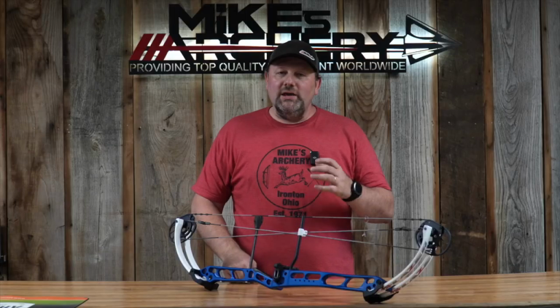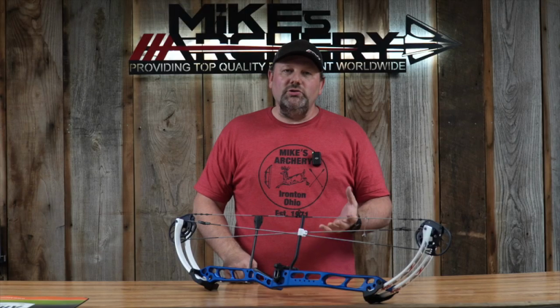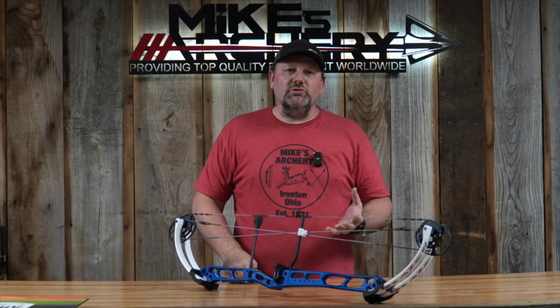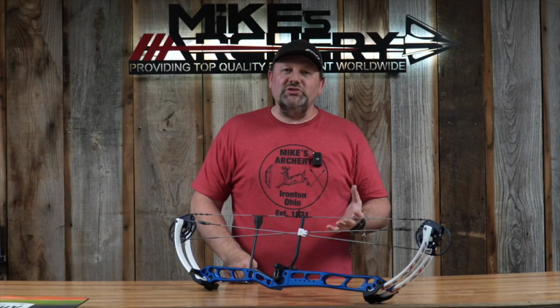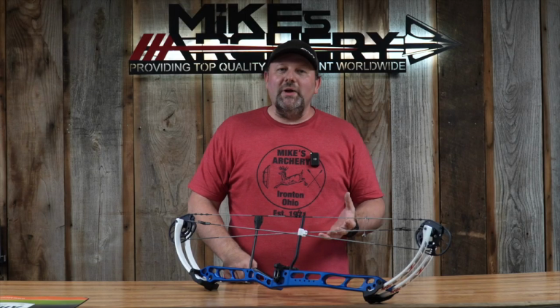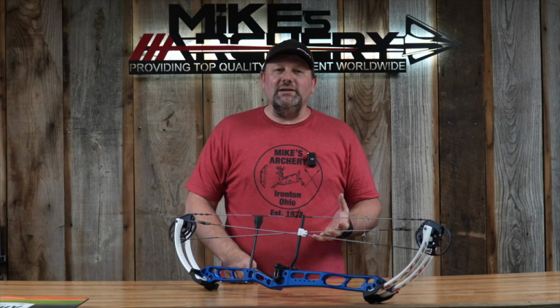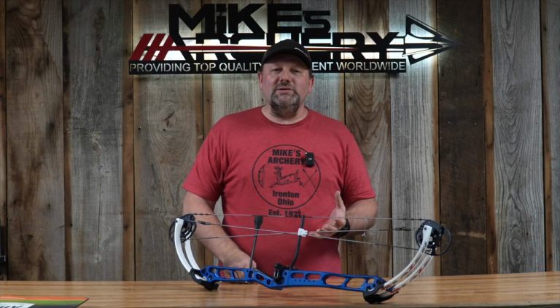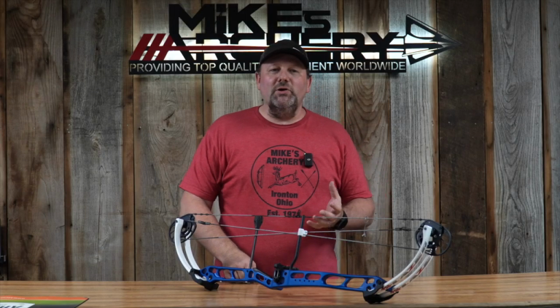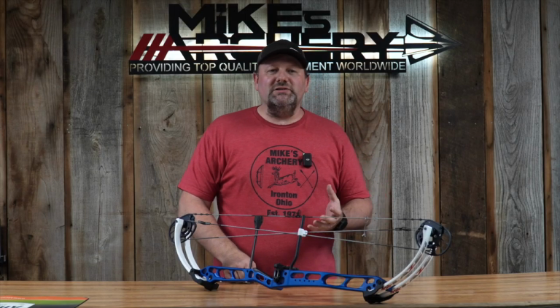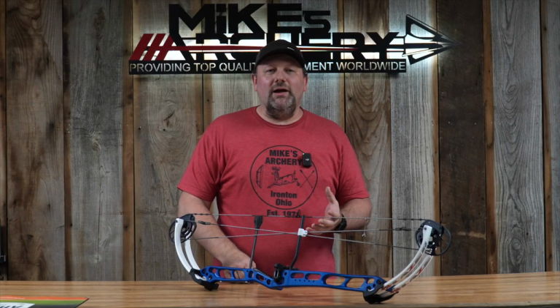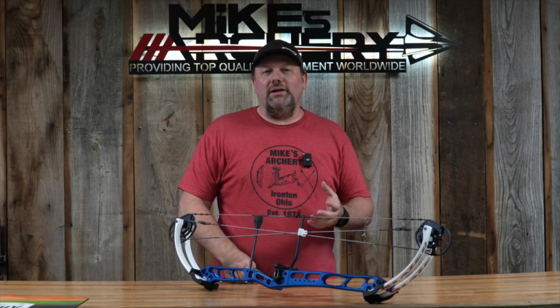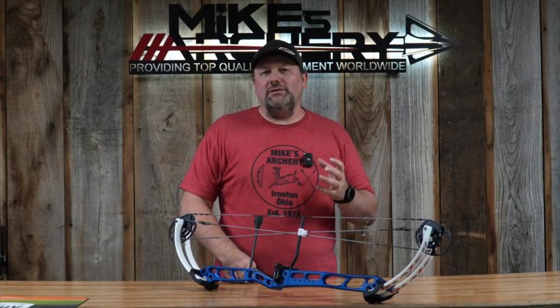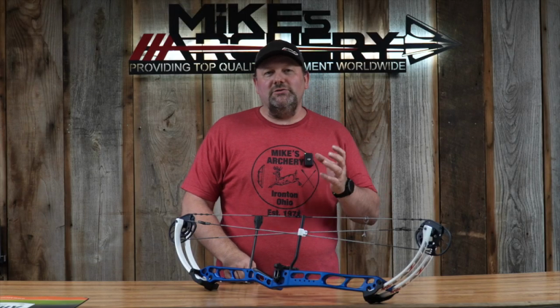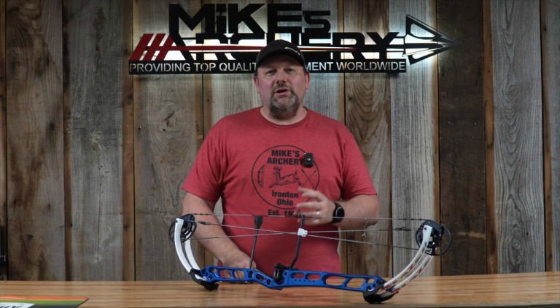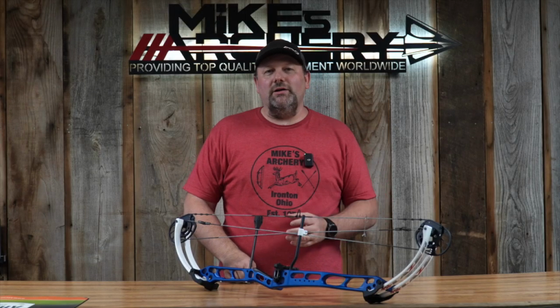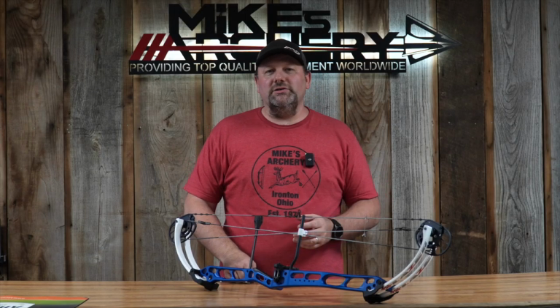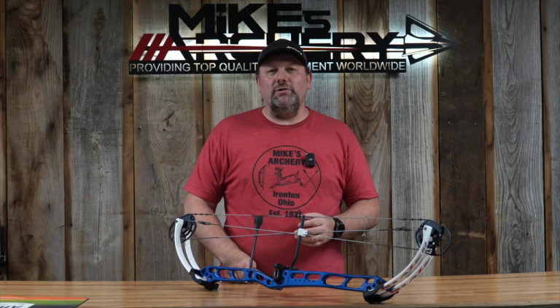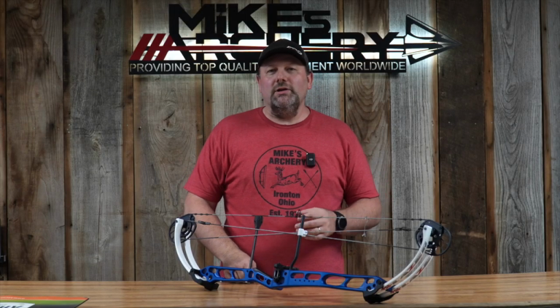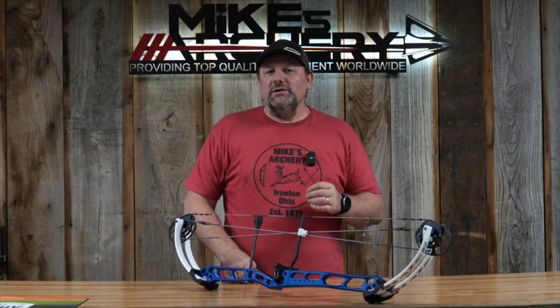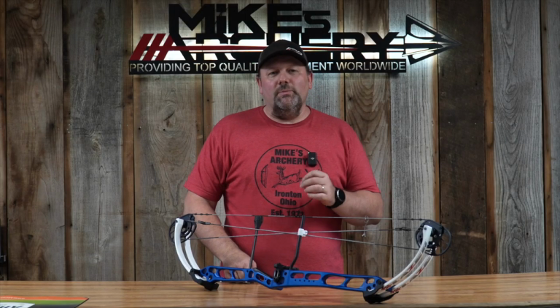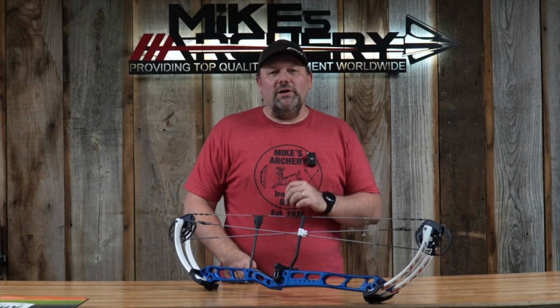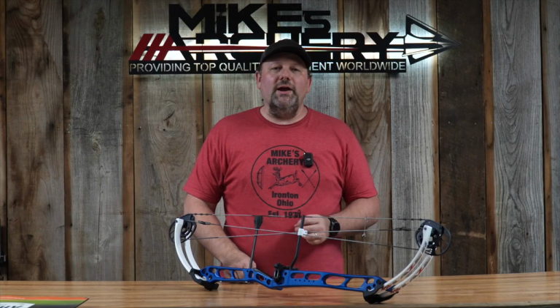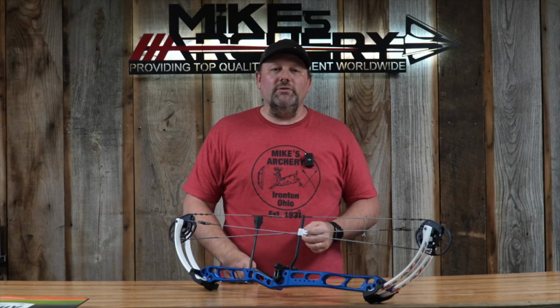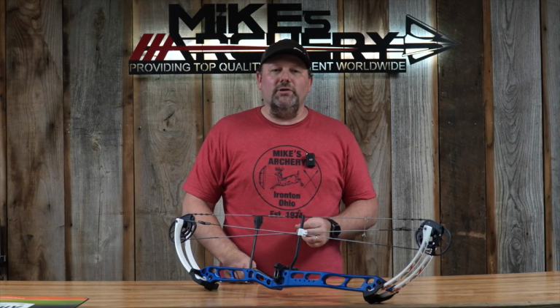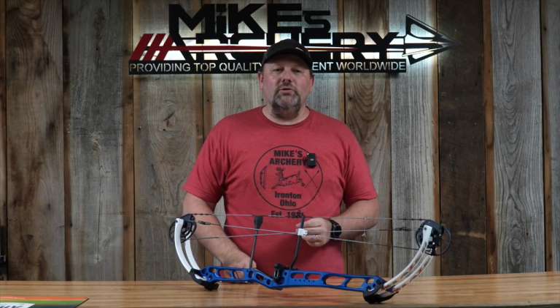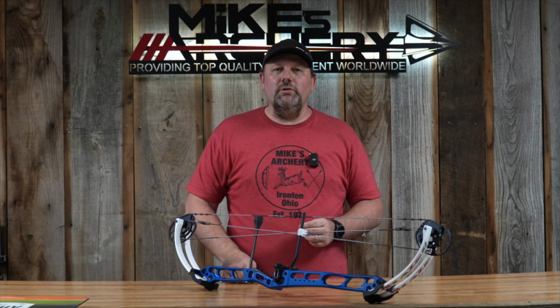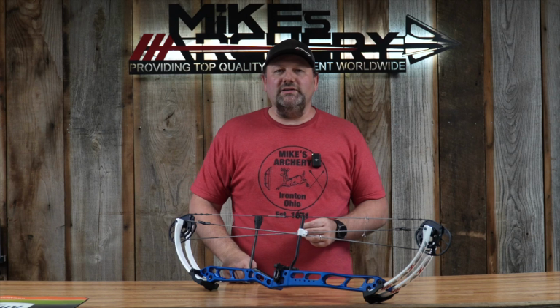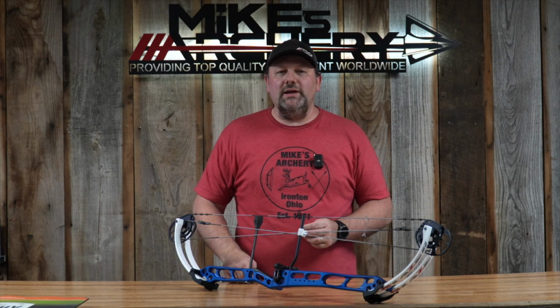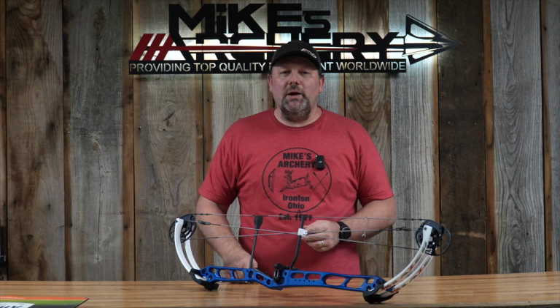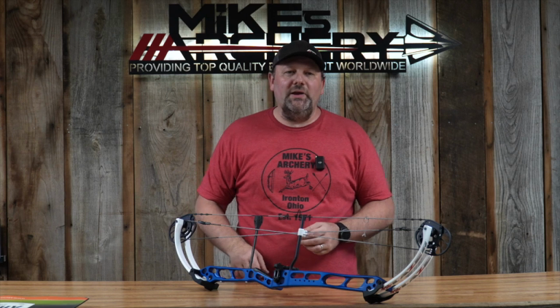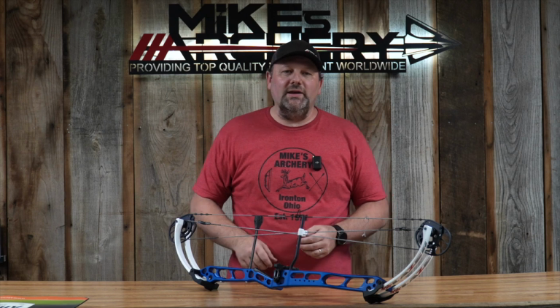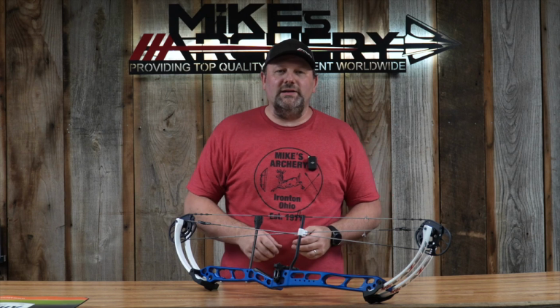As usual, still making these bows down in Tucson, Arizona — made right here in the good old USA by PSE.